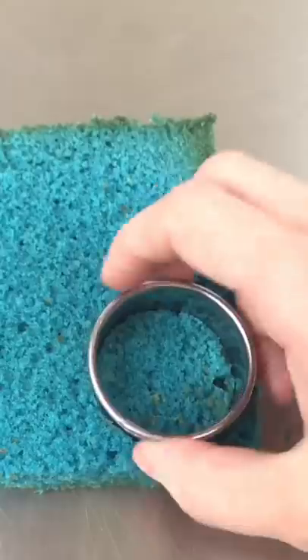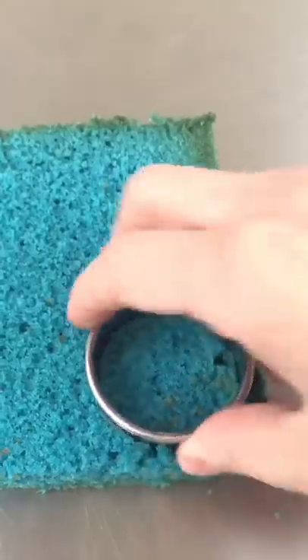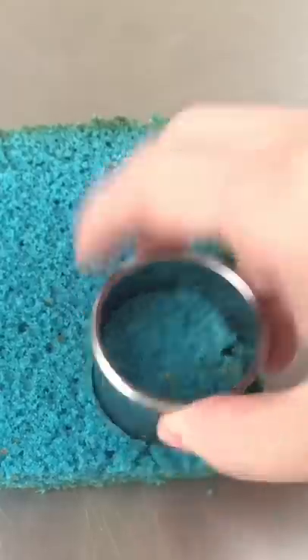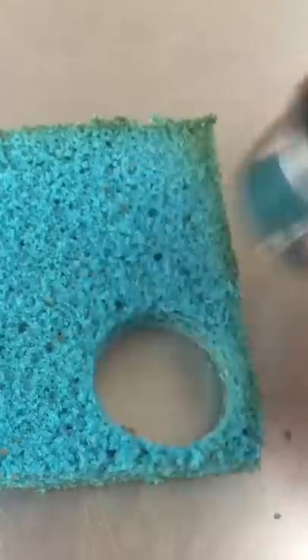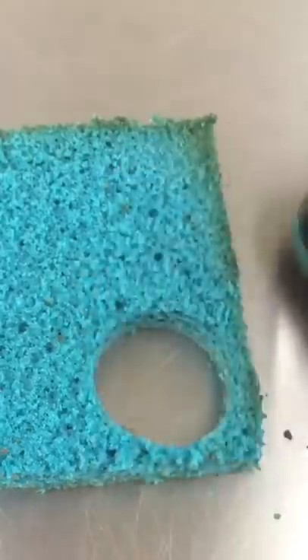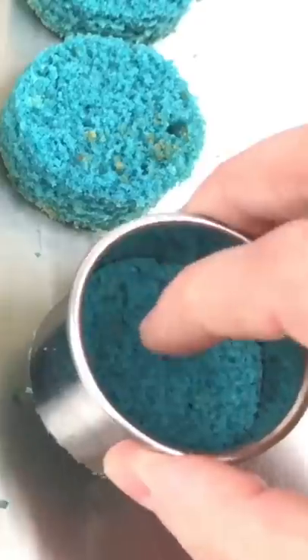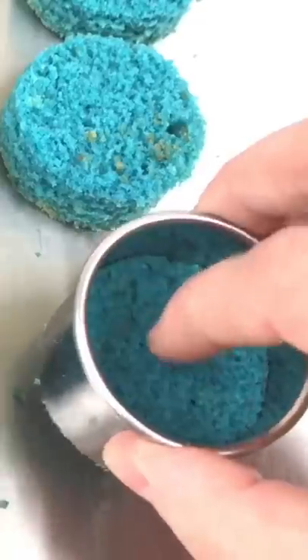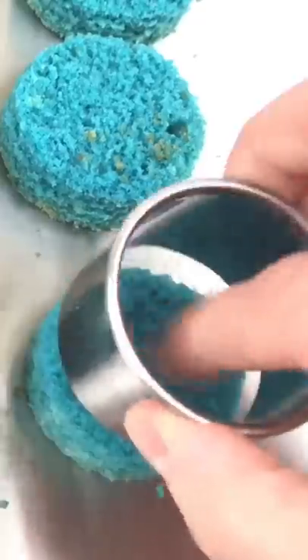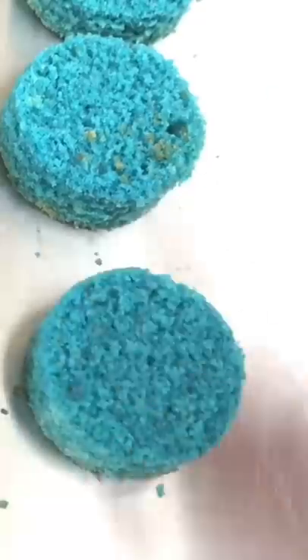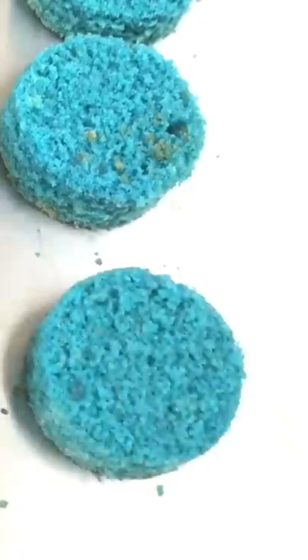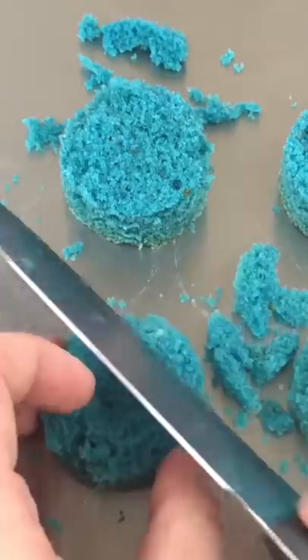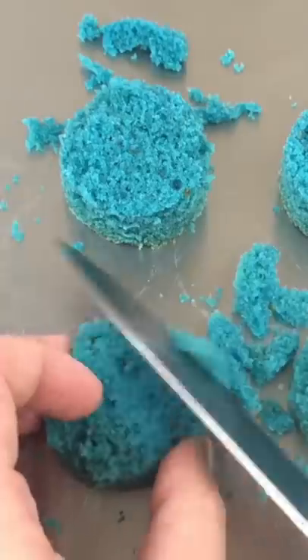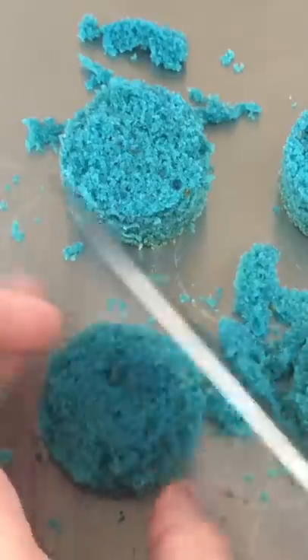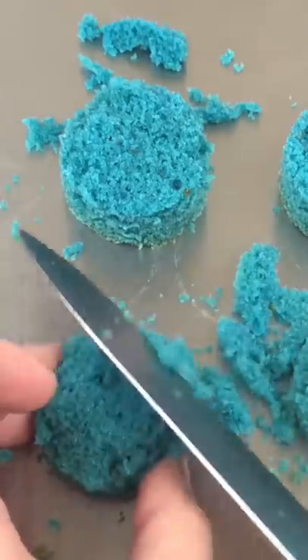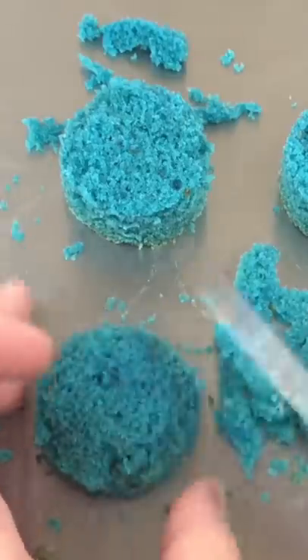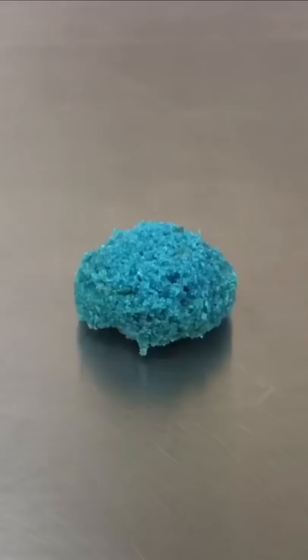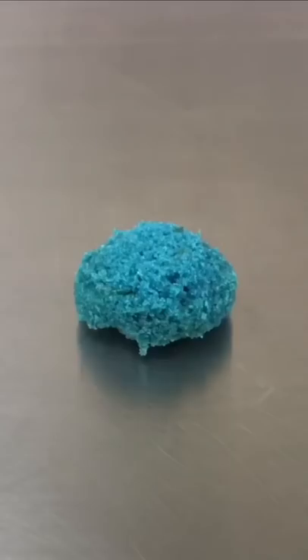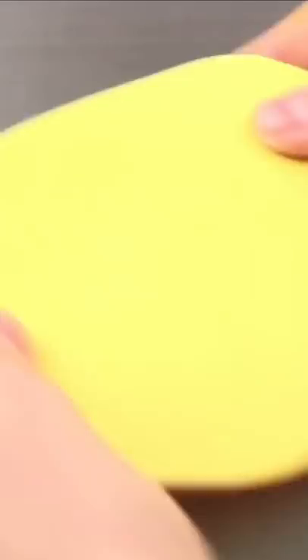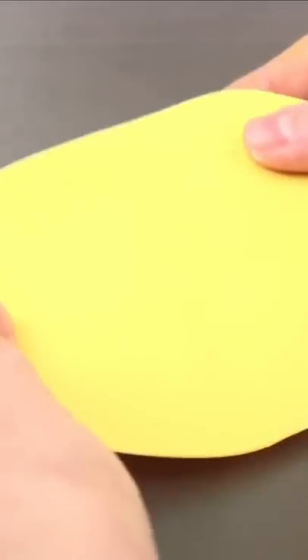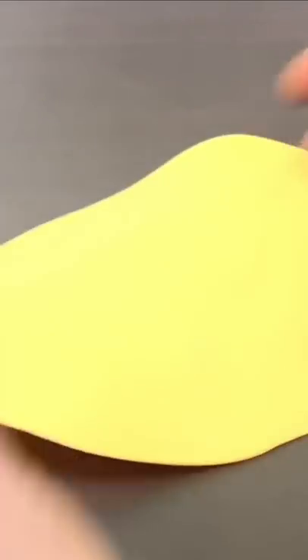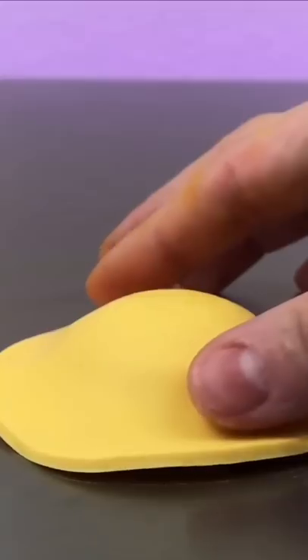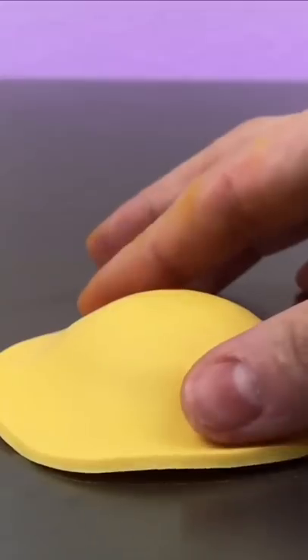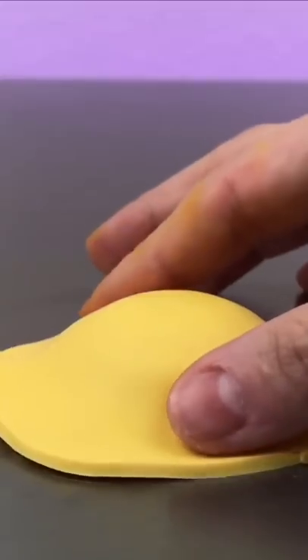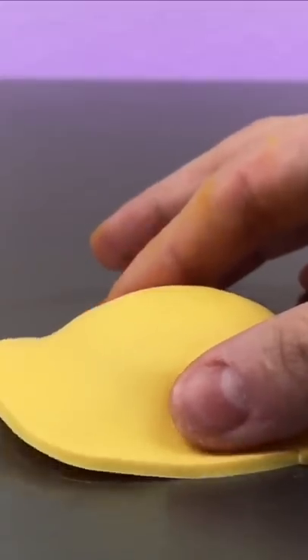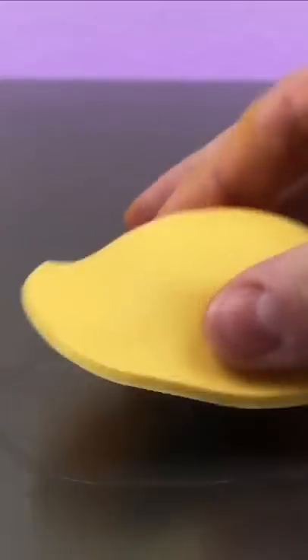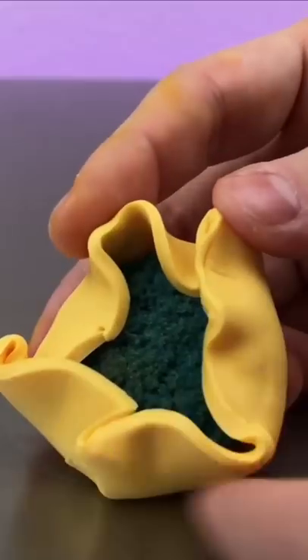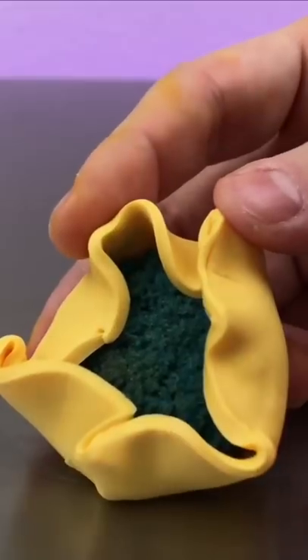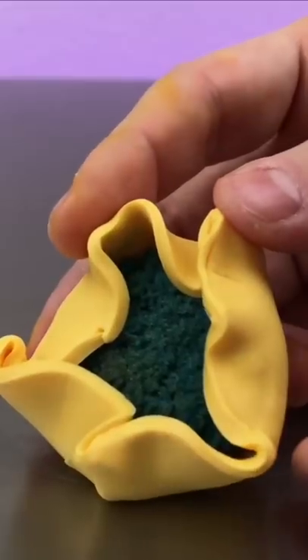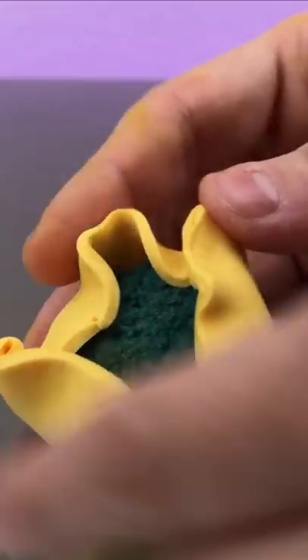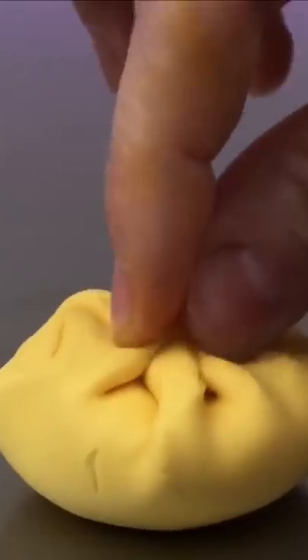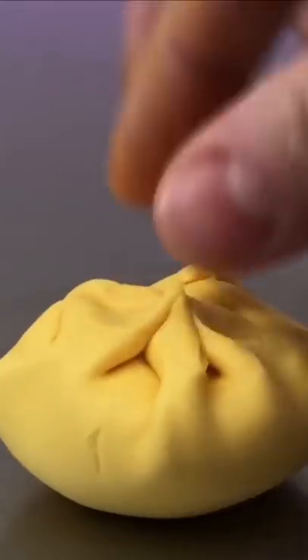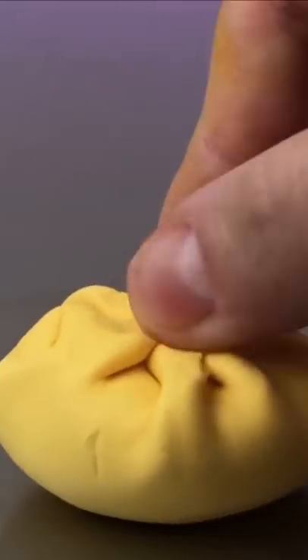It's Easter, so I'm gonna show you guys how I made this egg cake. Is it a cake? There's cake in it, but there's also a lot of other edible materials.